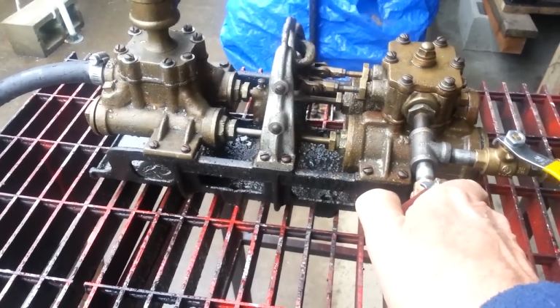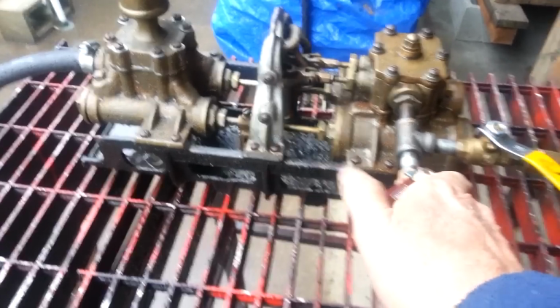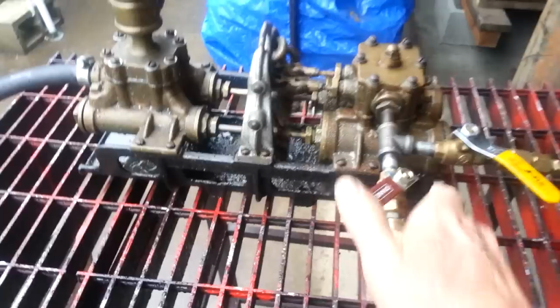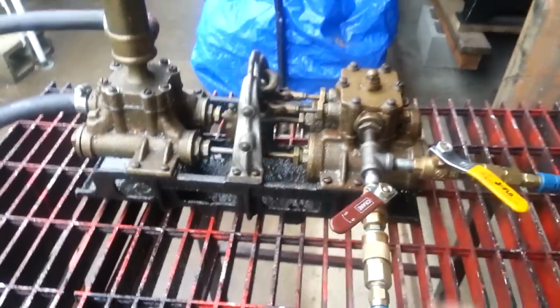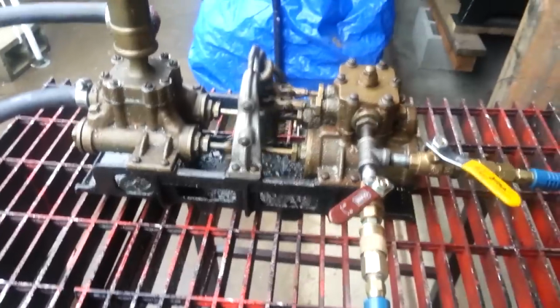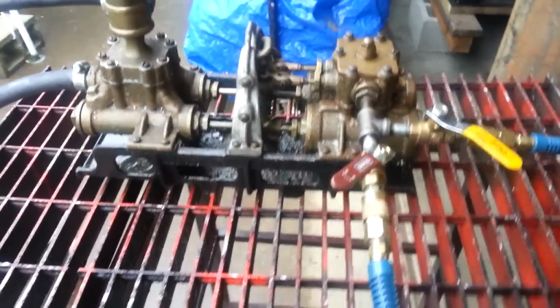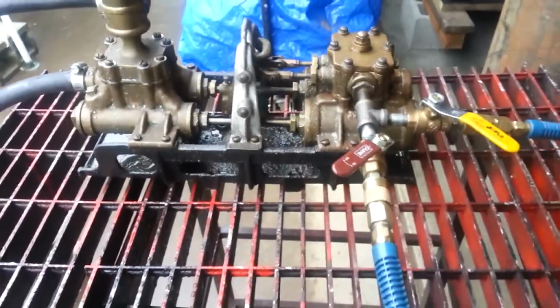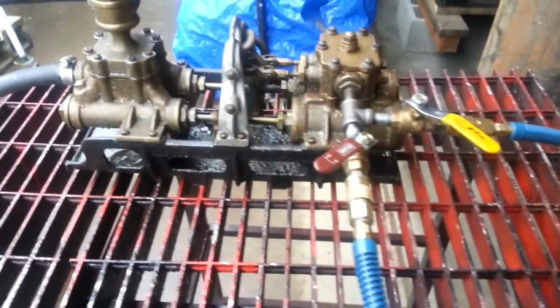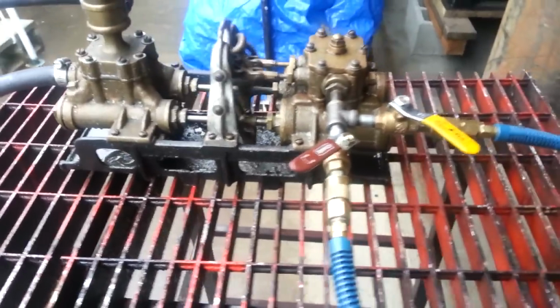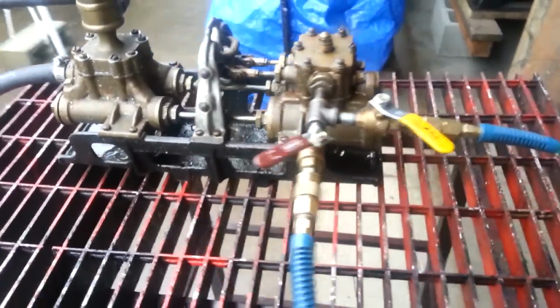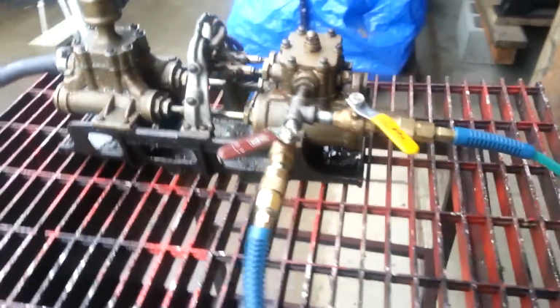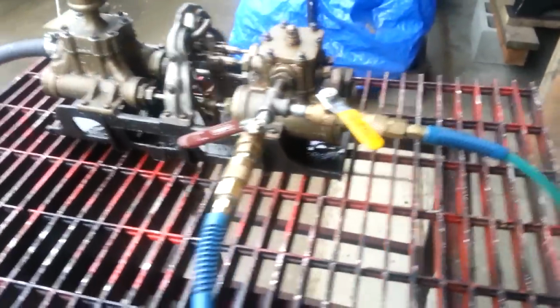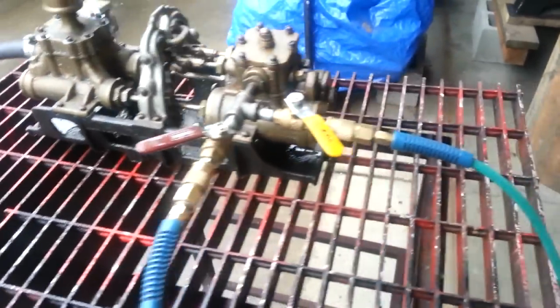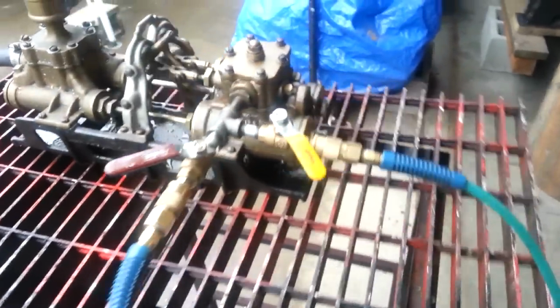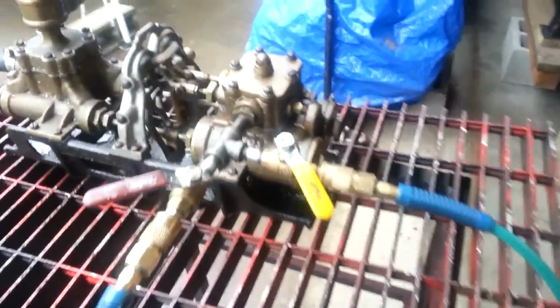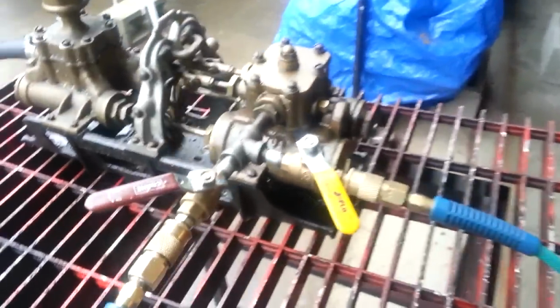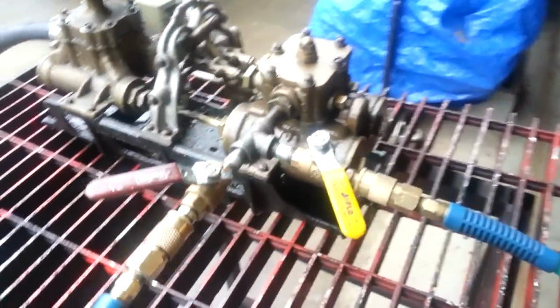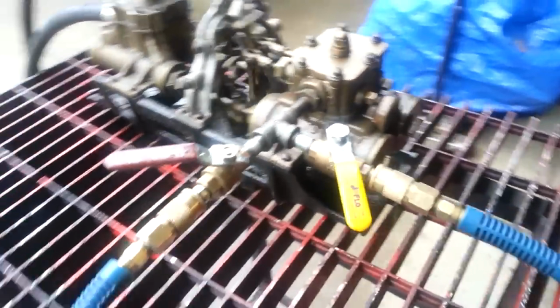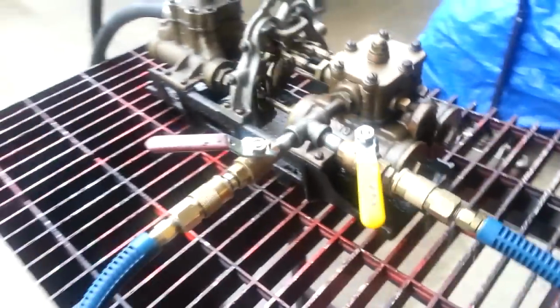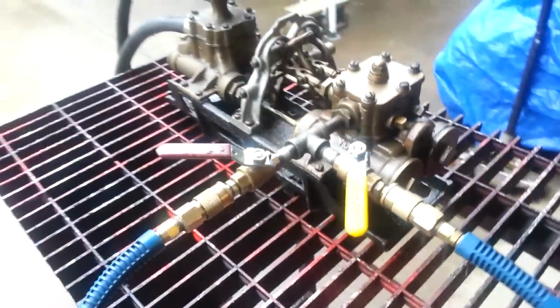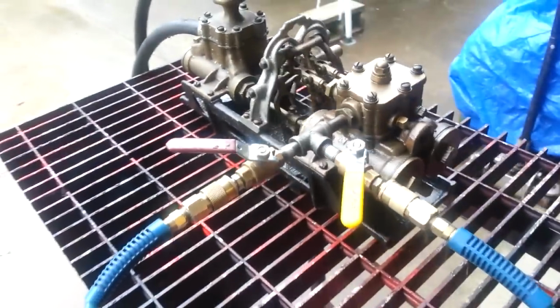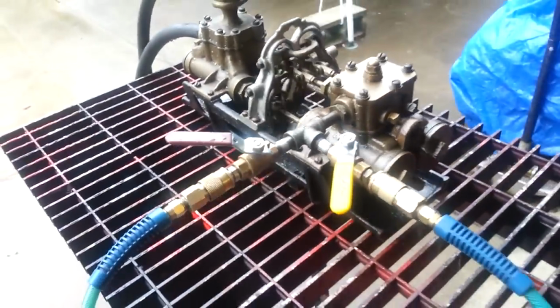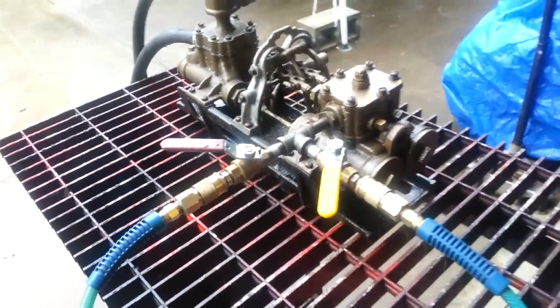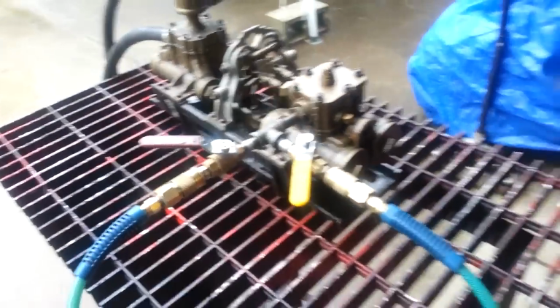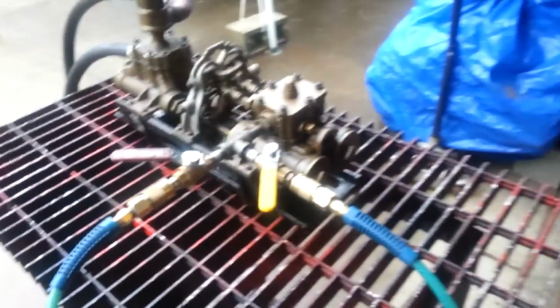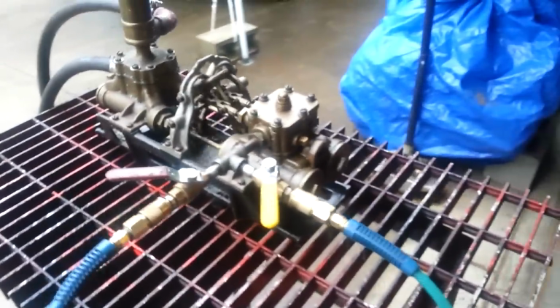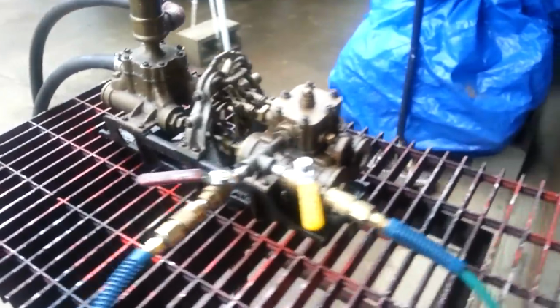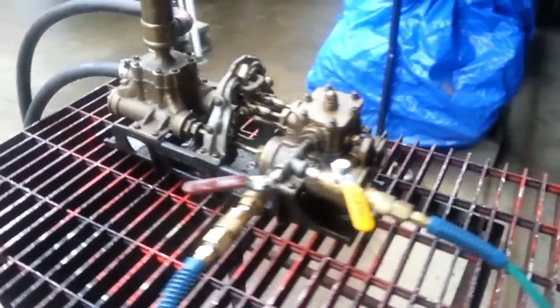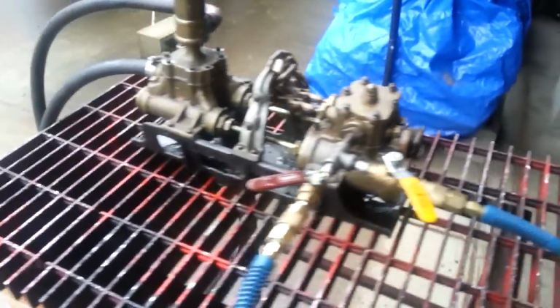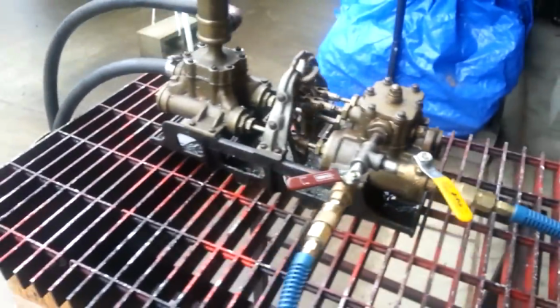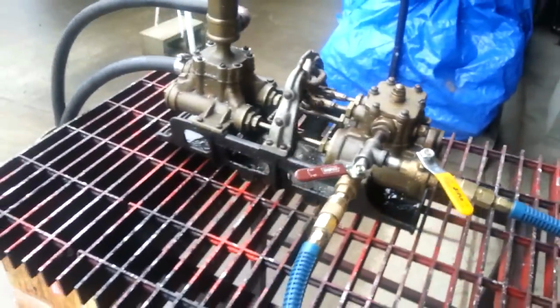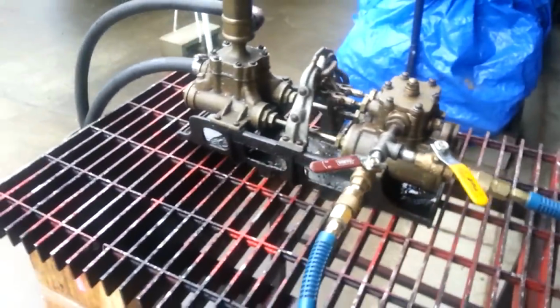I built new pistons for it — brass pistons with o-rings — because the leathers were all completely shot.